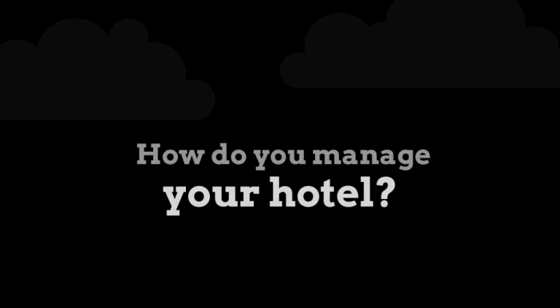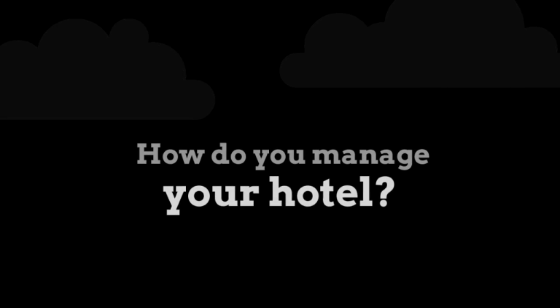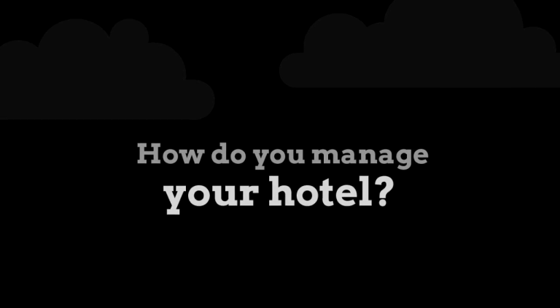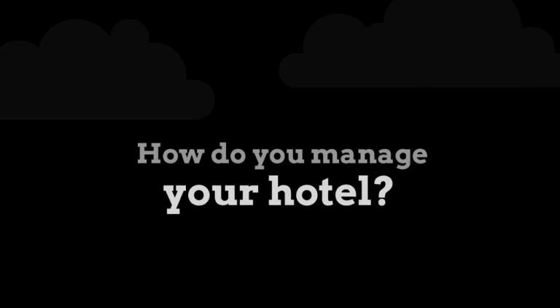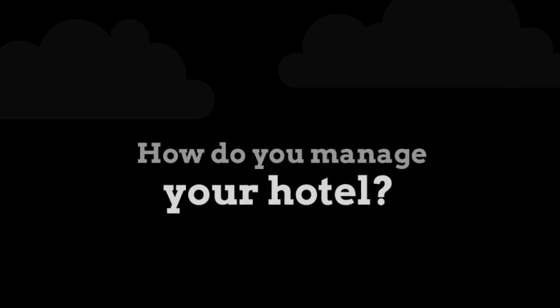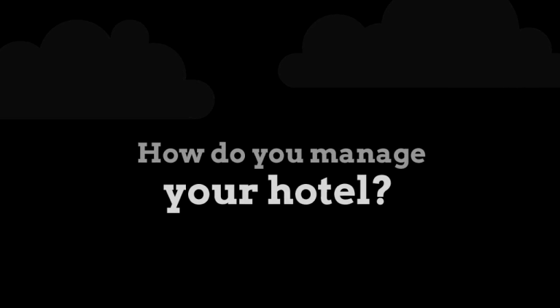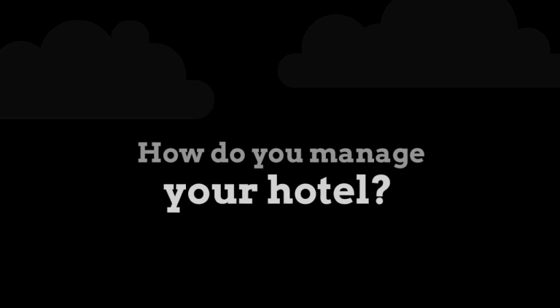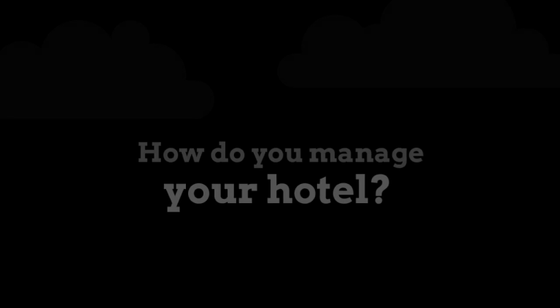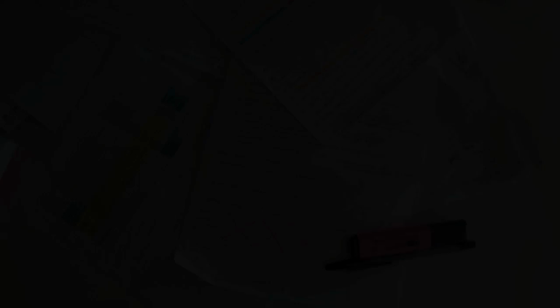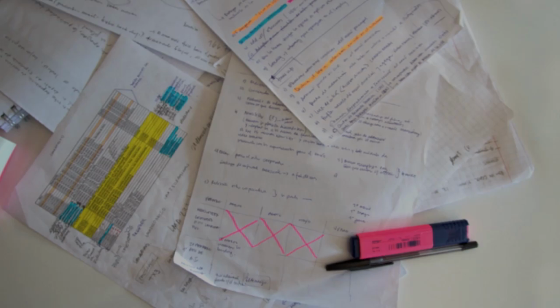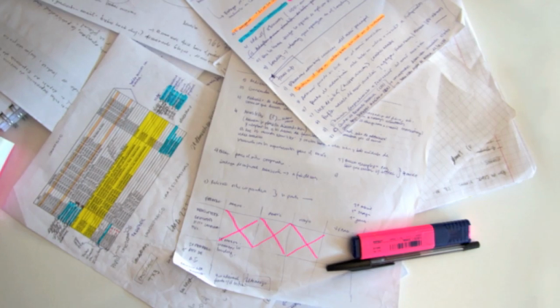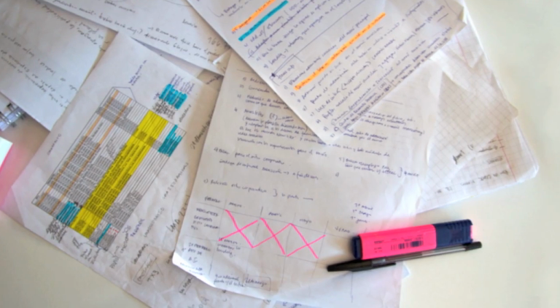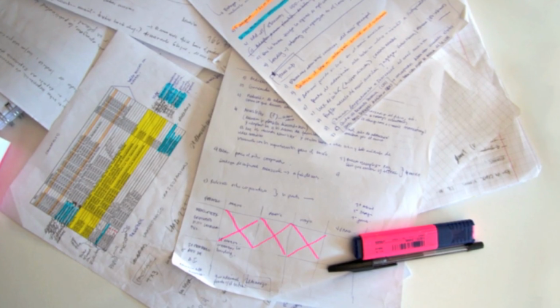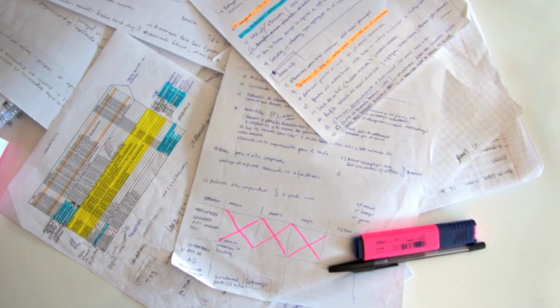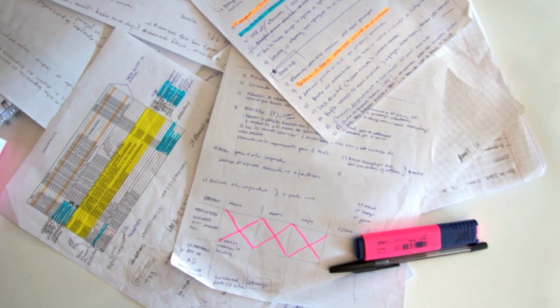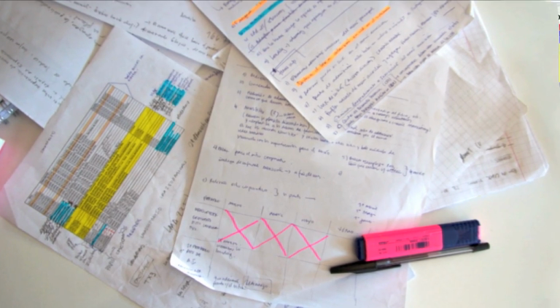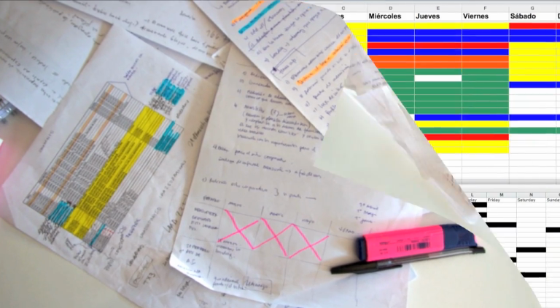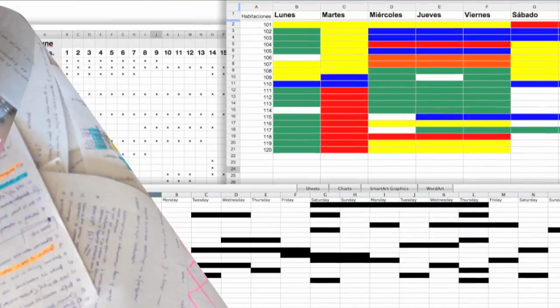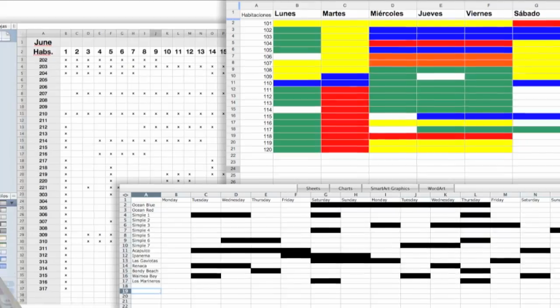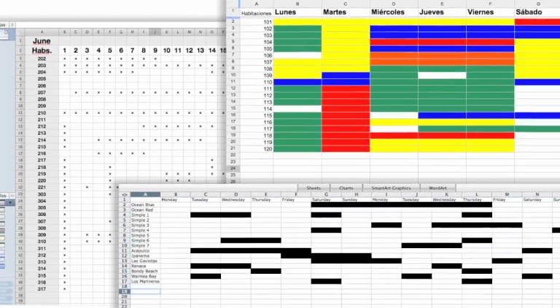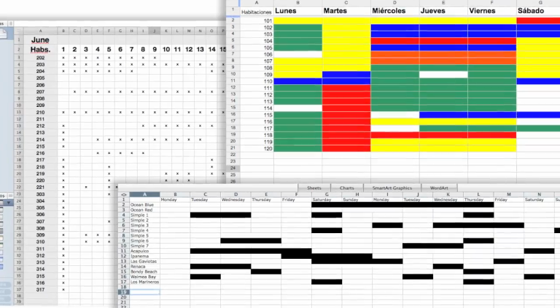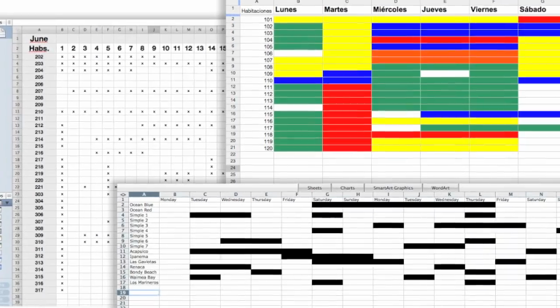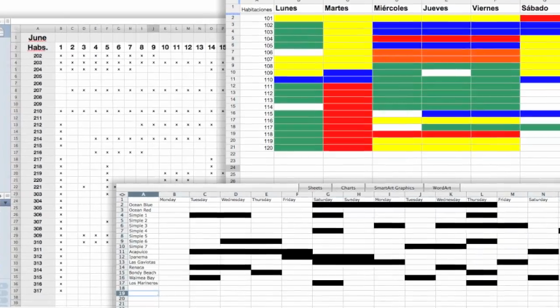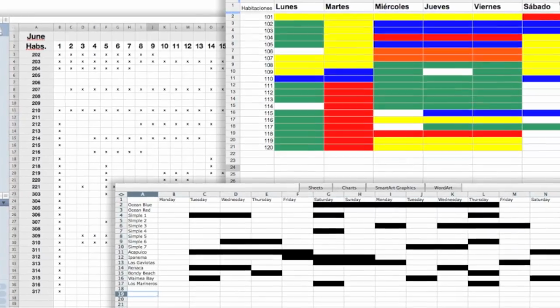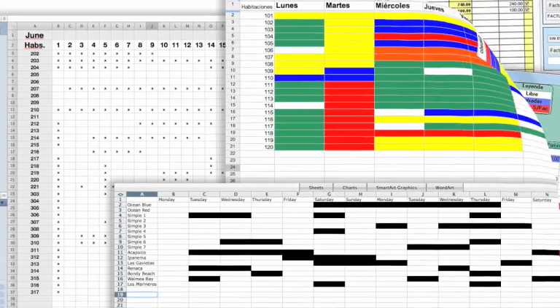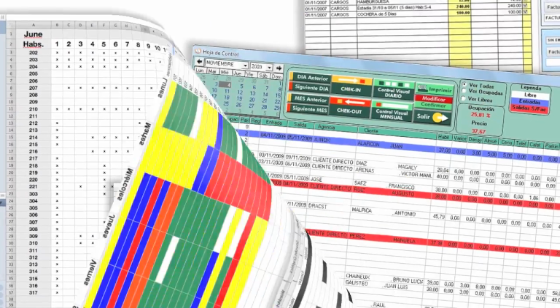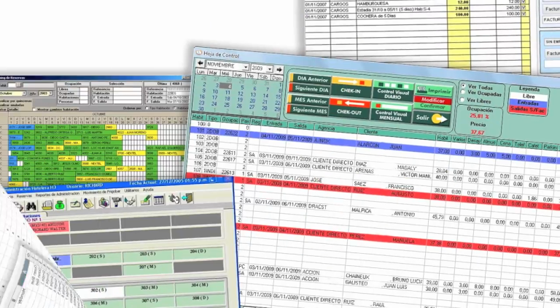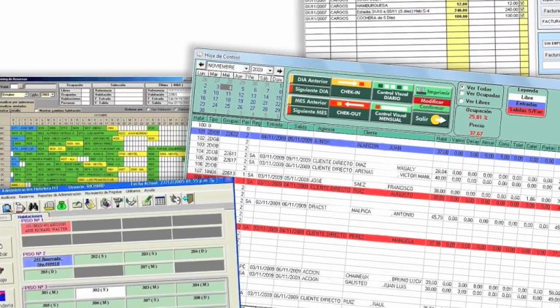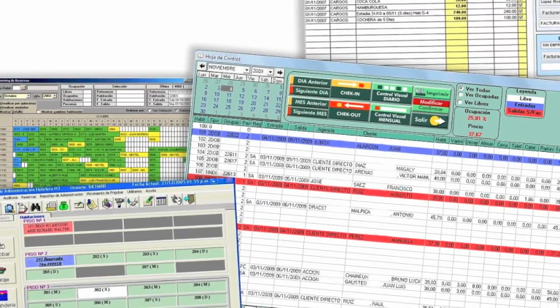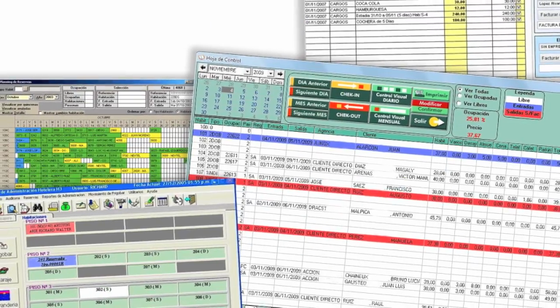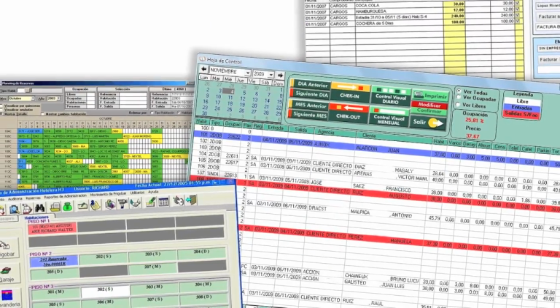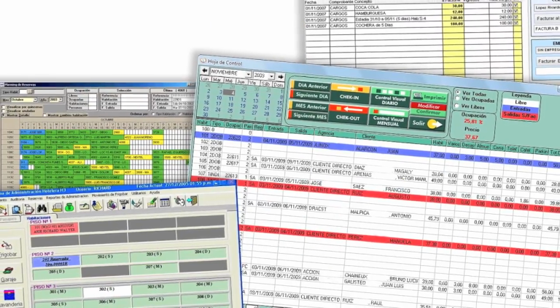How do you manage your hotel? On a logbook? In an endless spreadsheet? With expensive and outdated software?